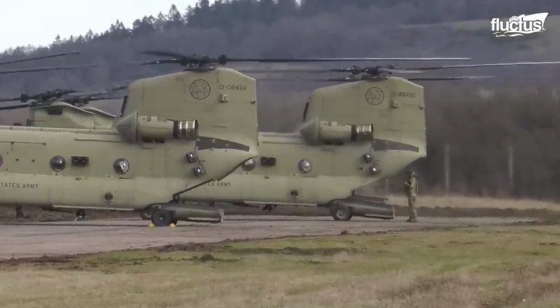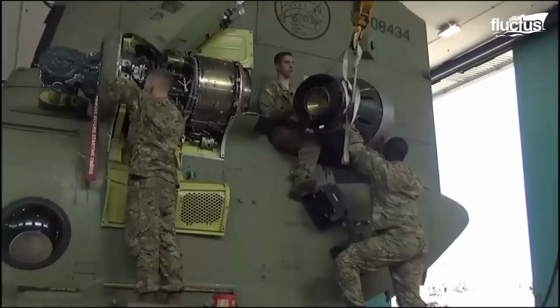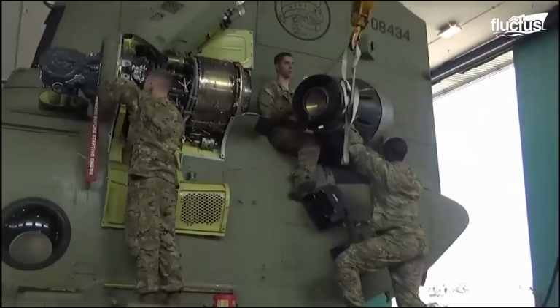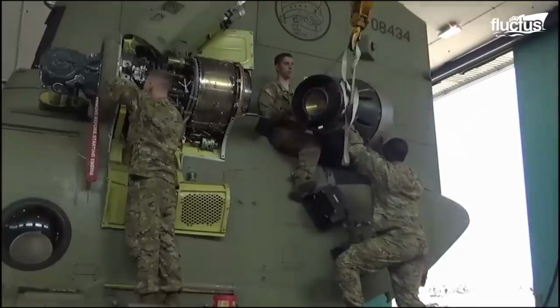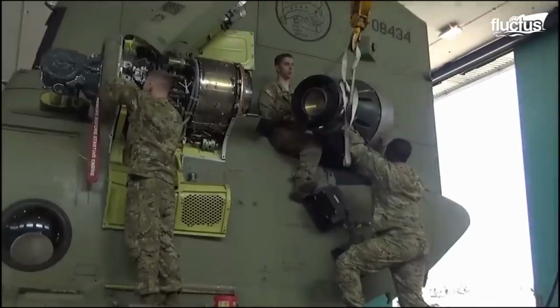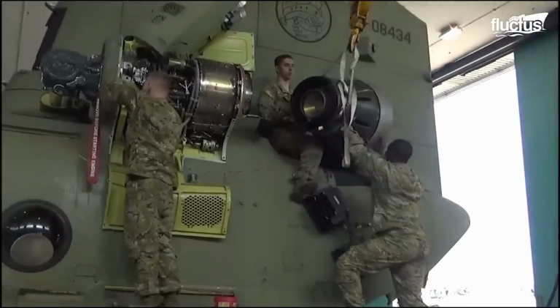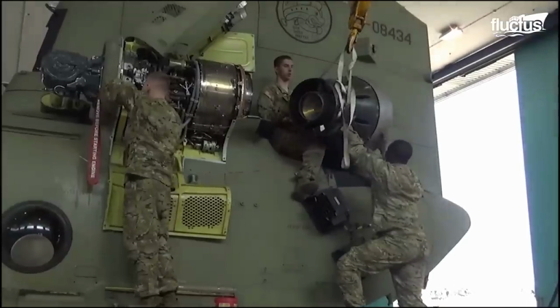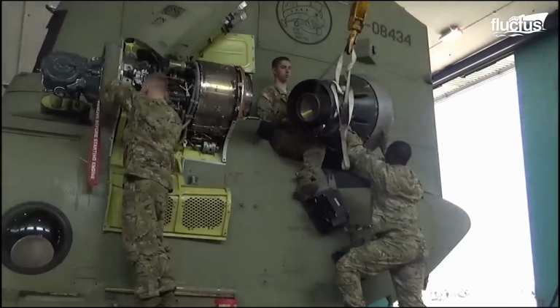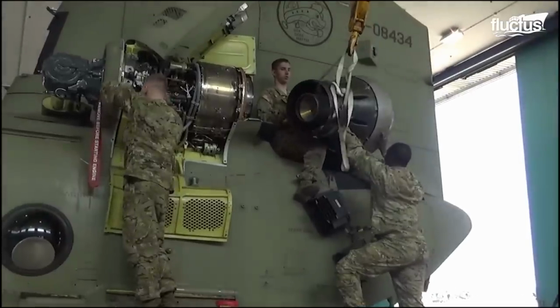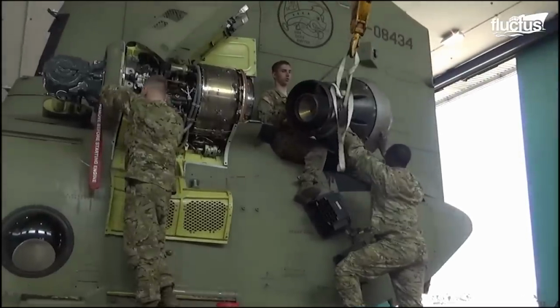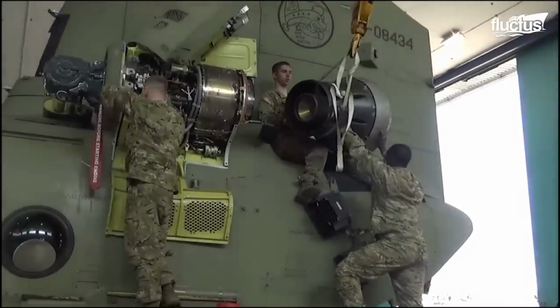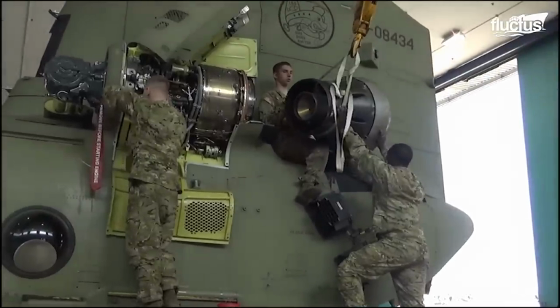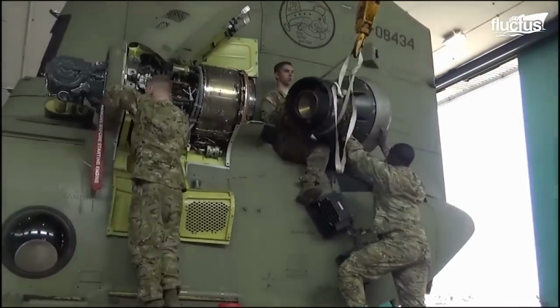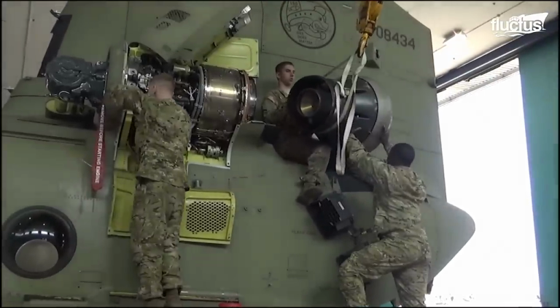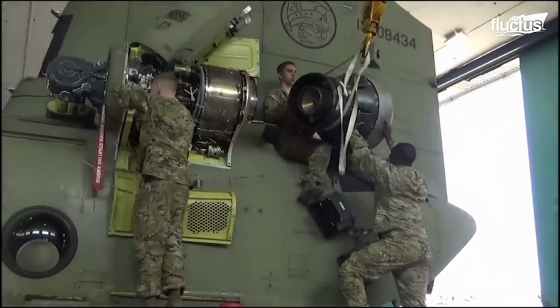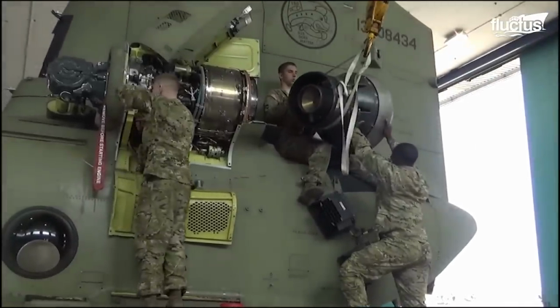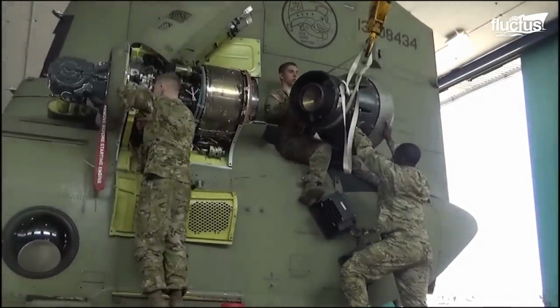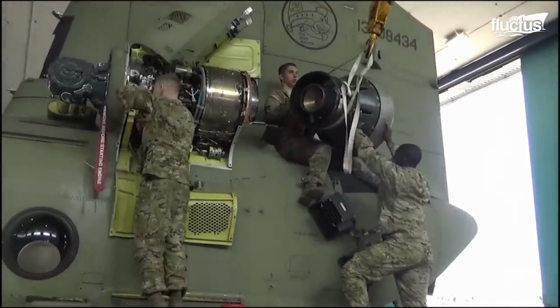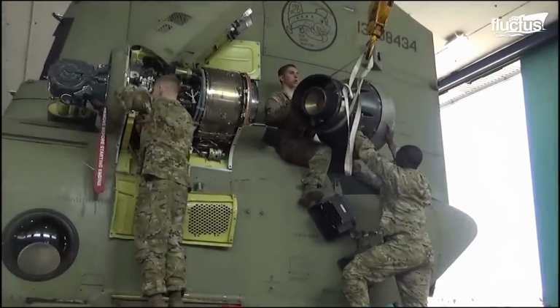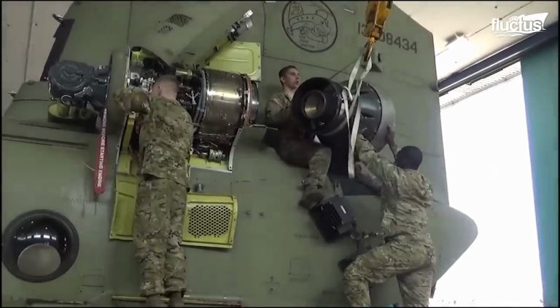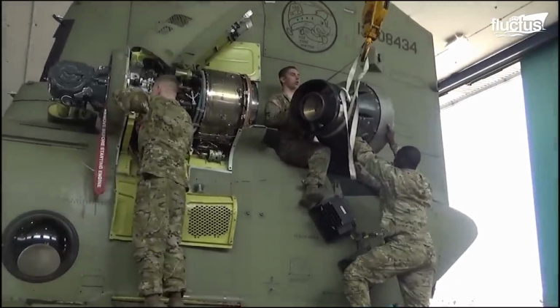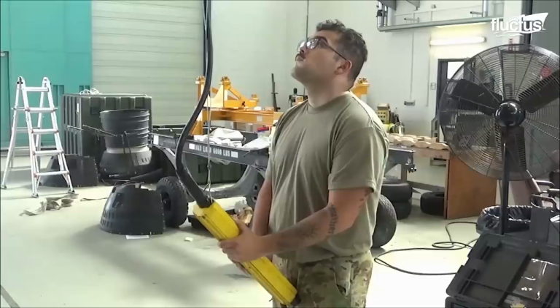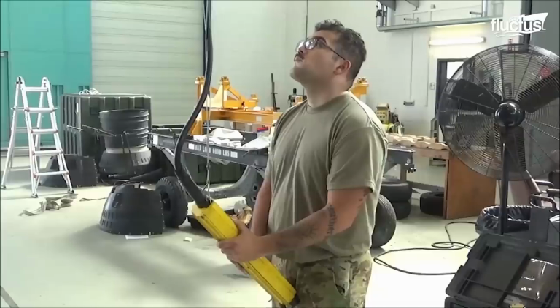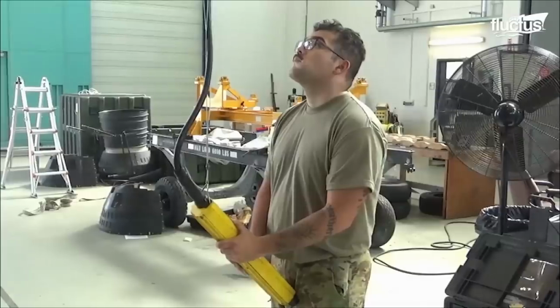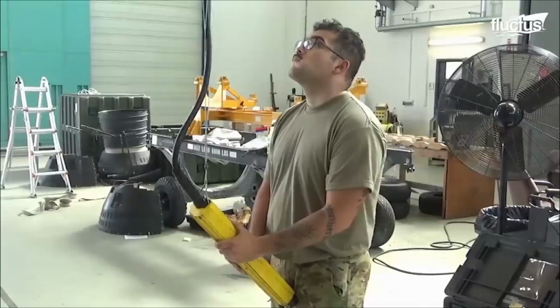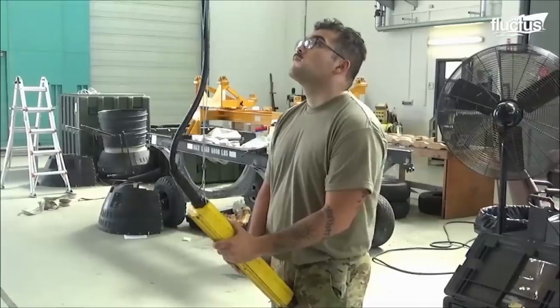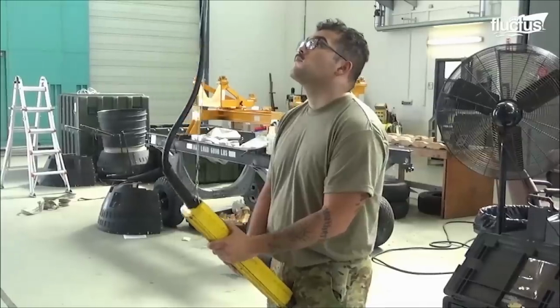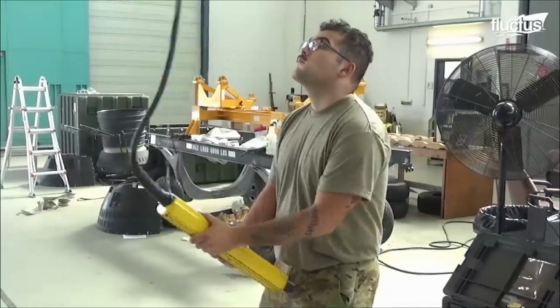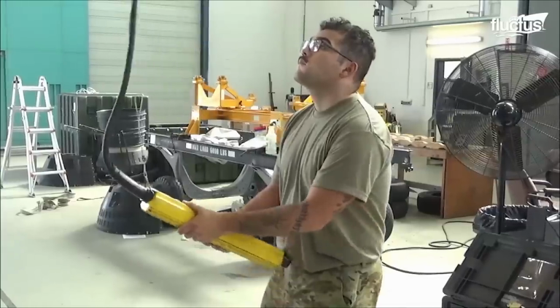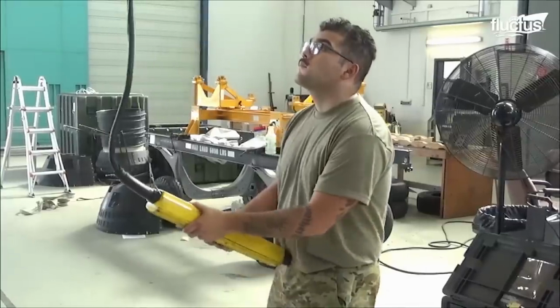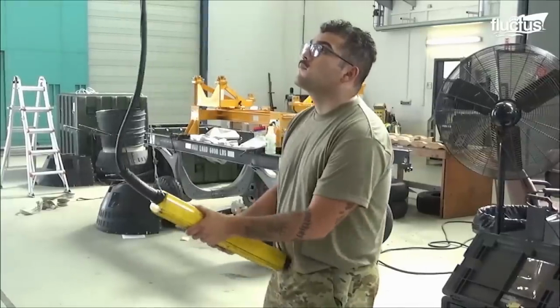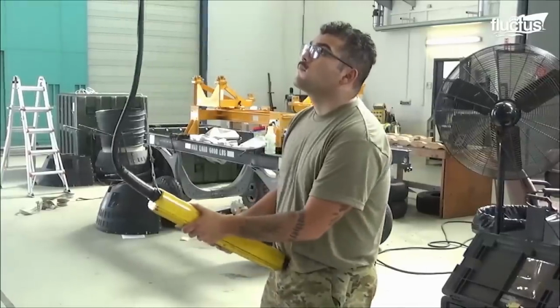One of the most significant upgrades was the installation of Honeywell T-55 engines.